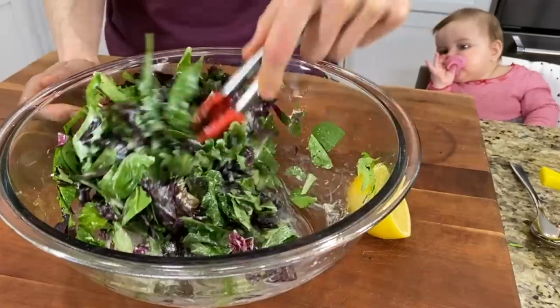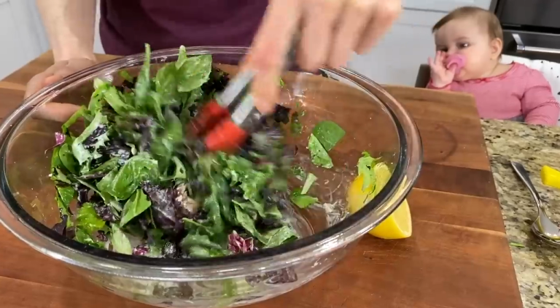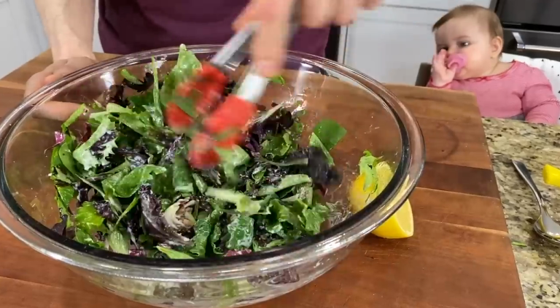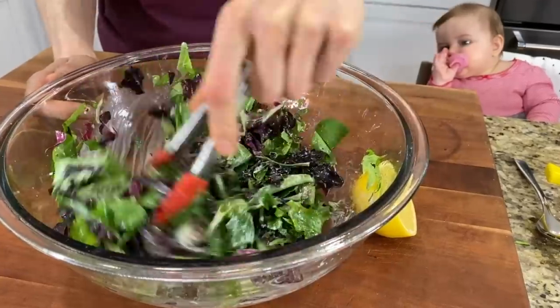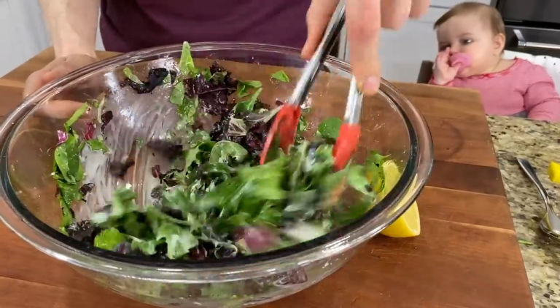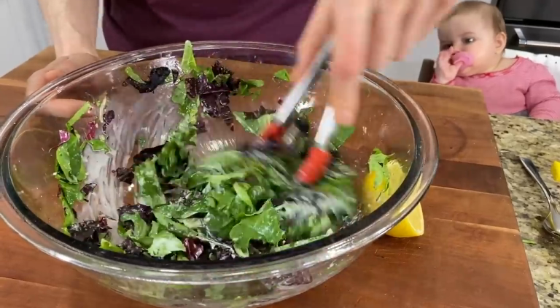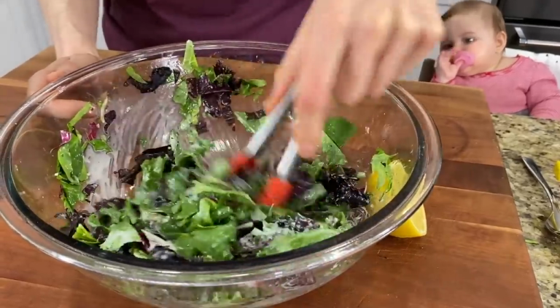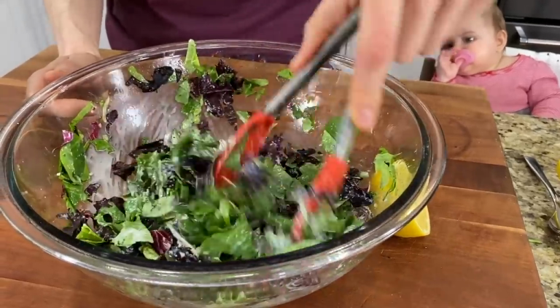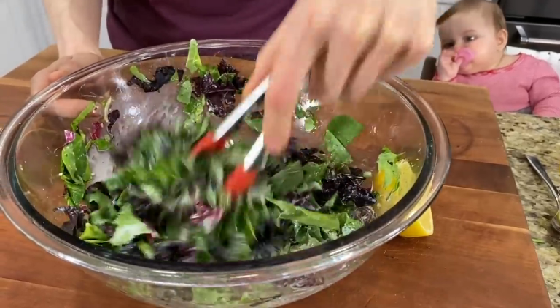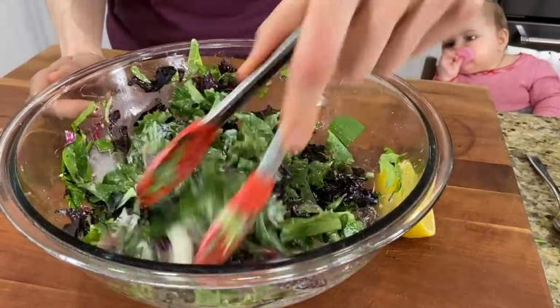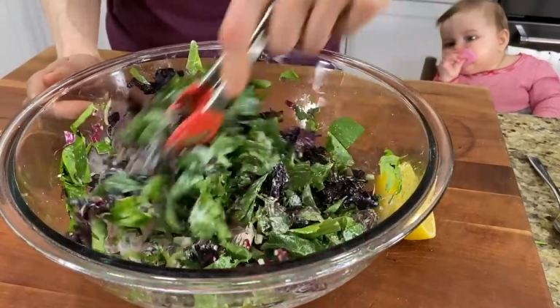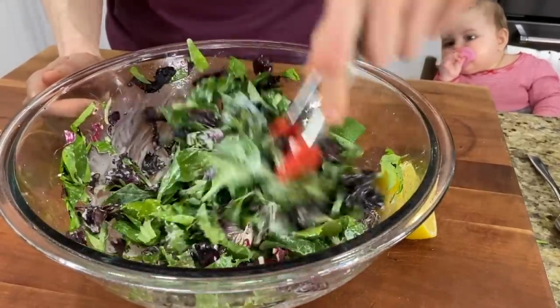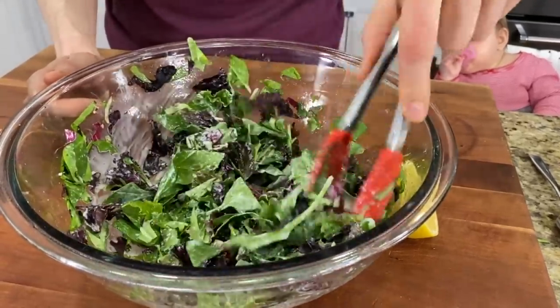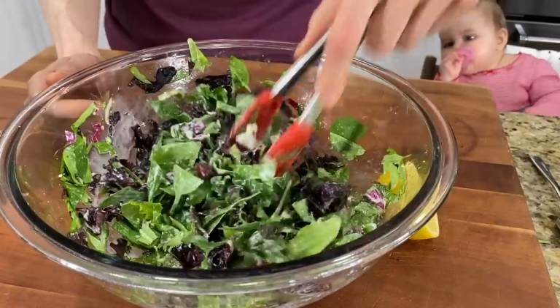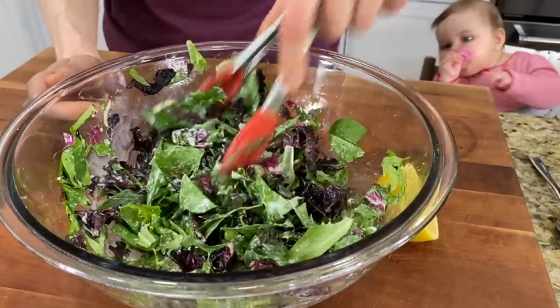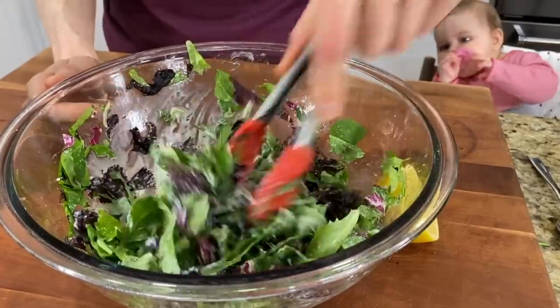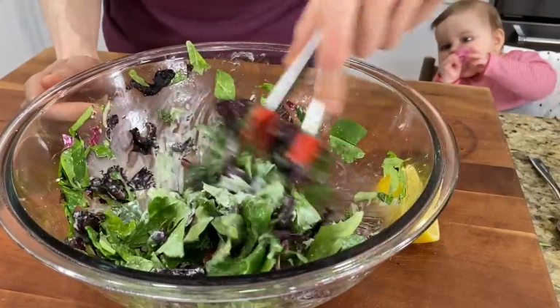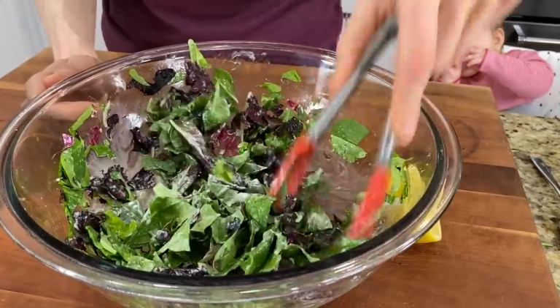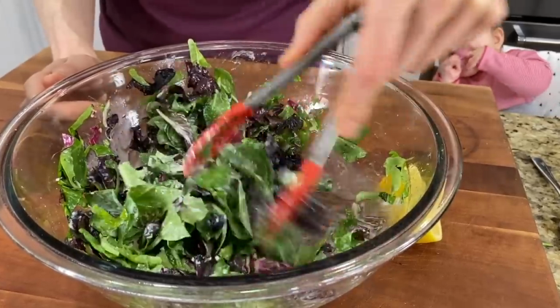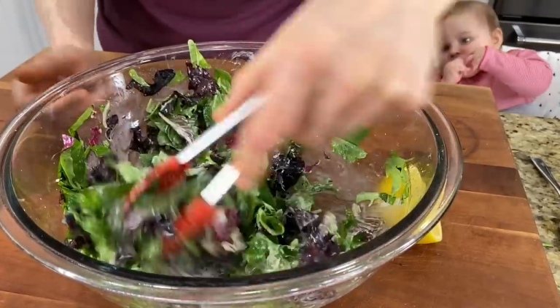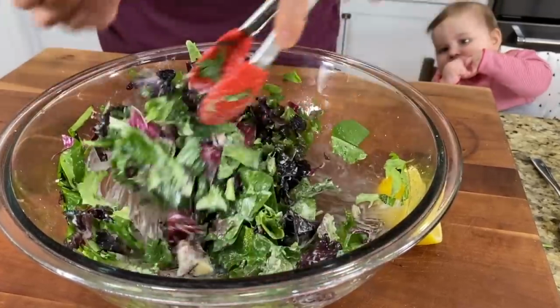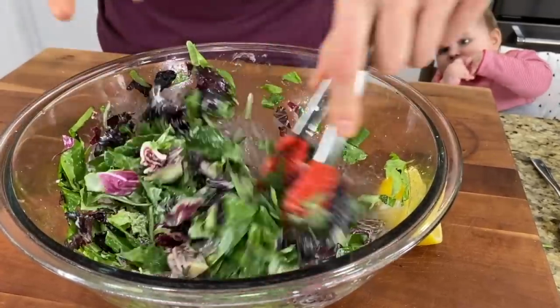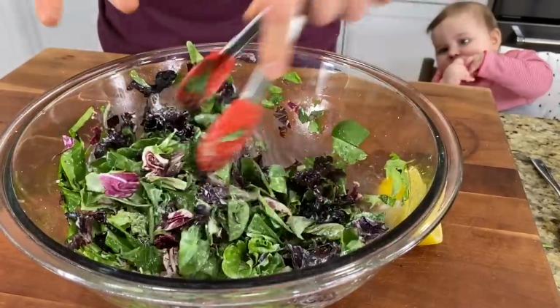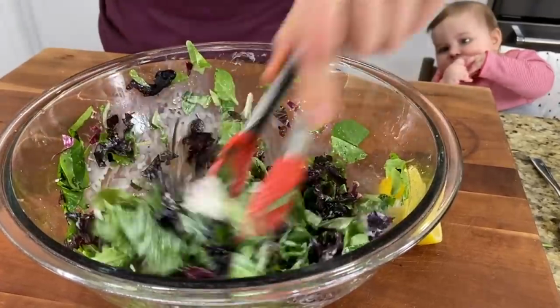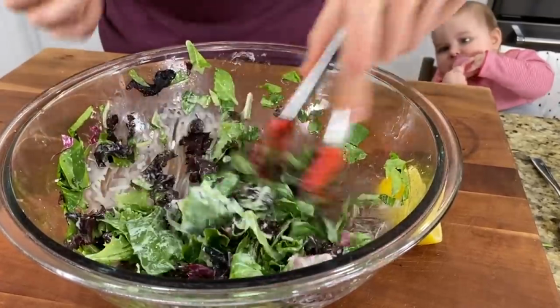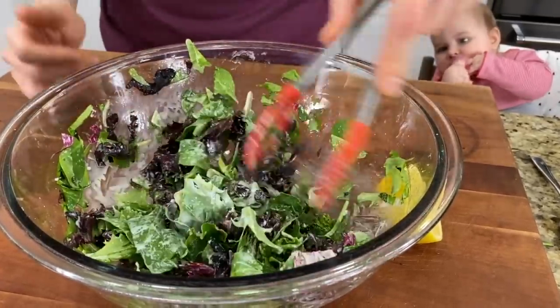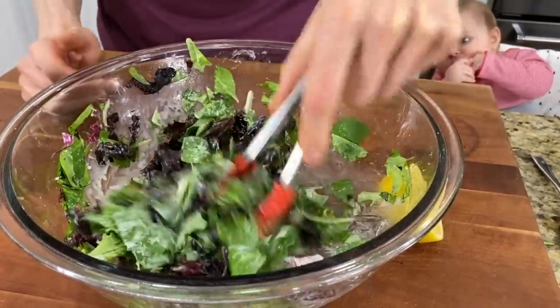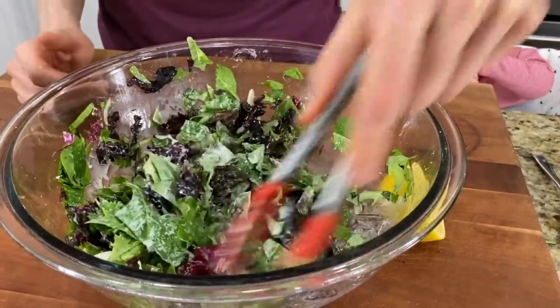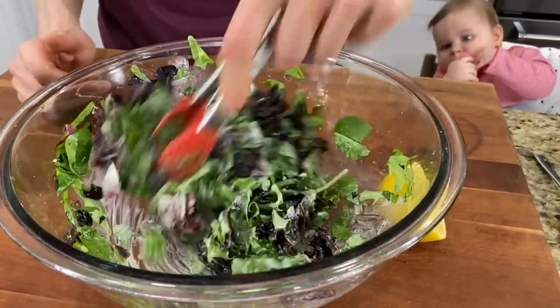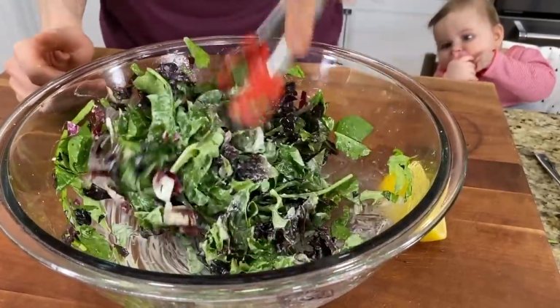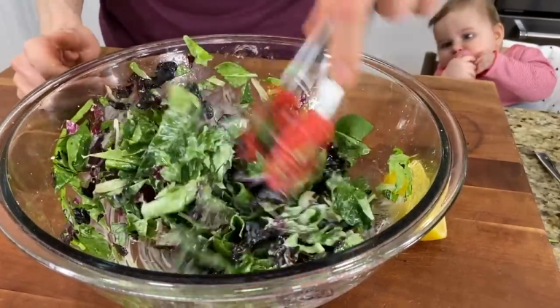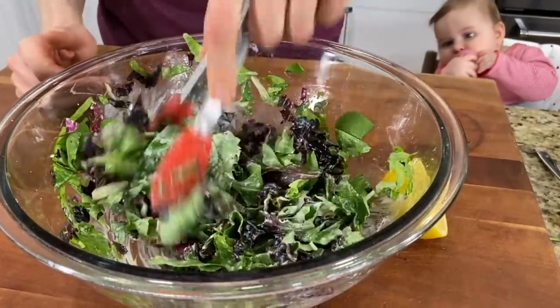You want it to be on the acidic side to help cut through the flavors of the chicken. But look at that — that's beautiful.